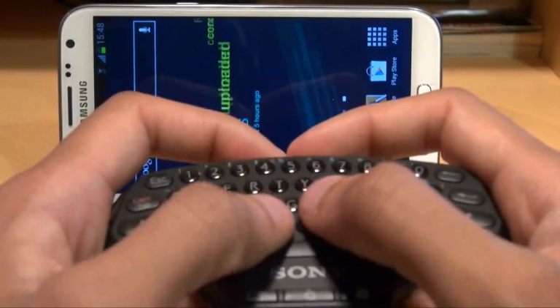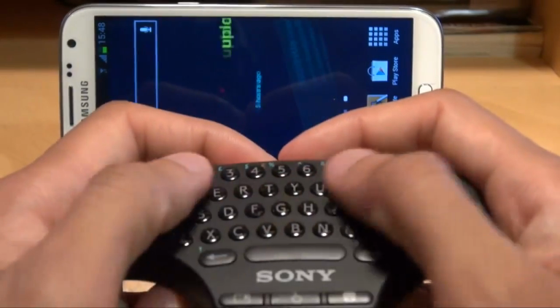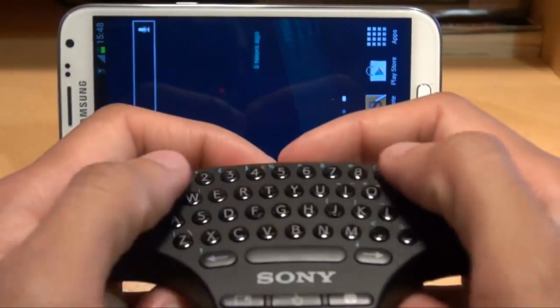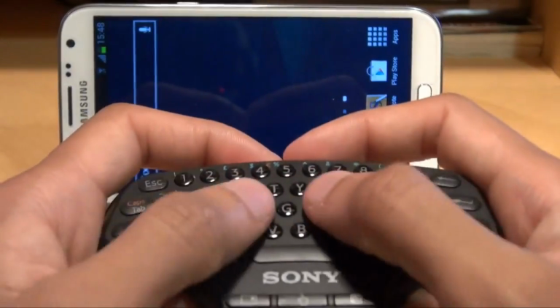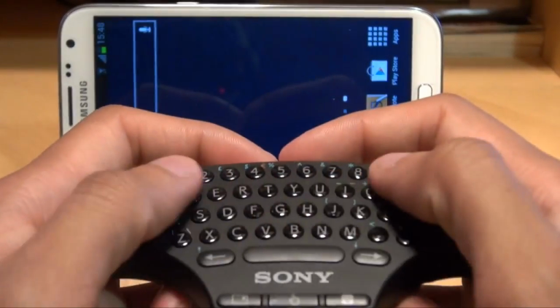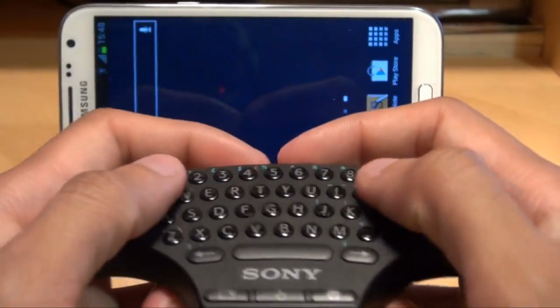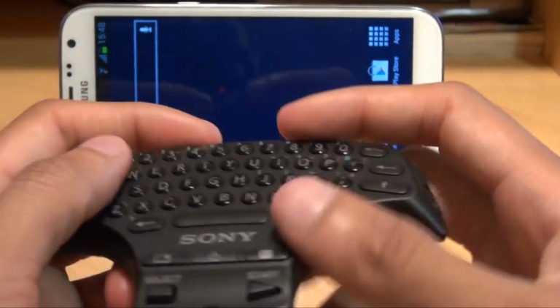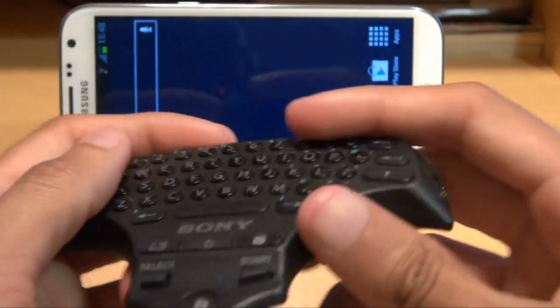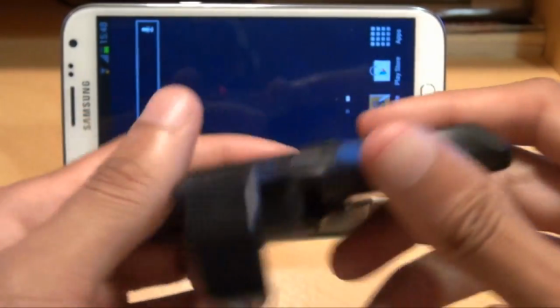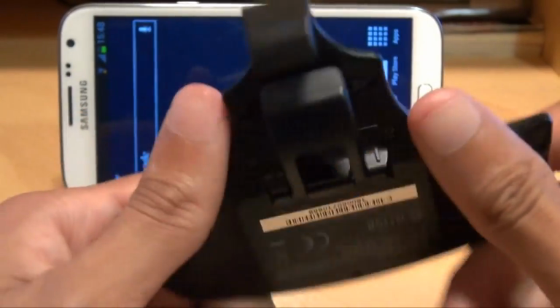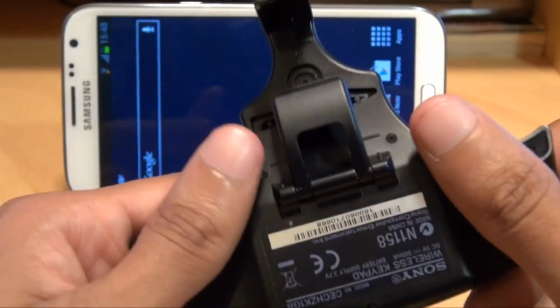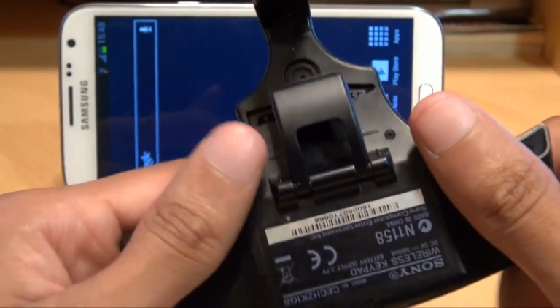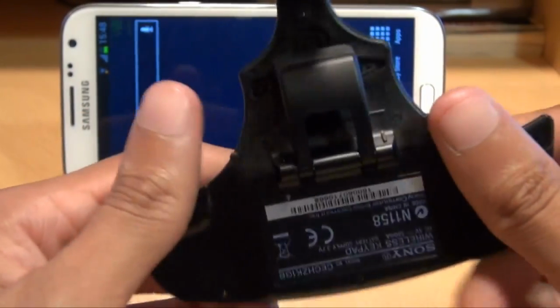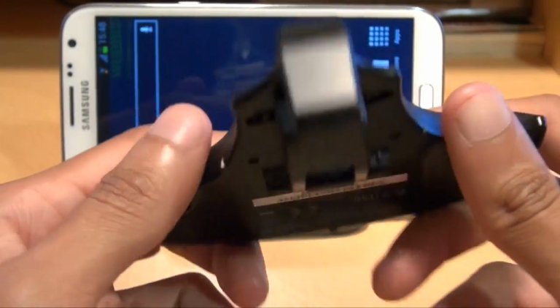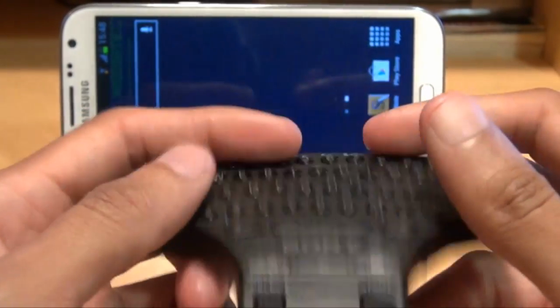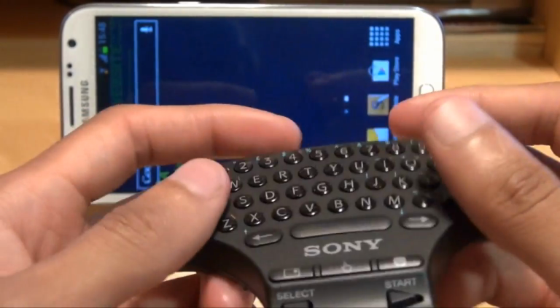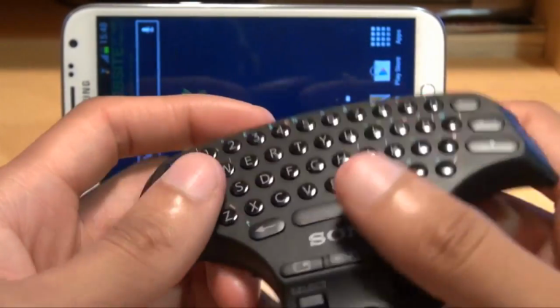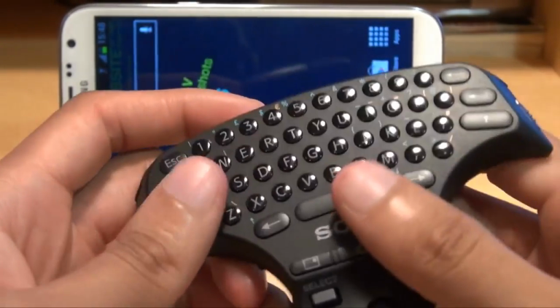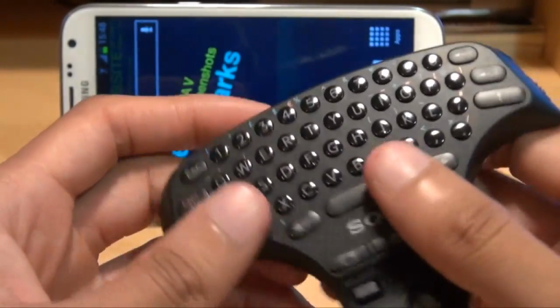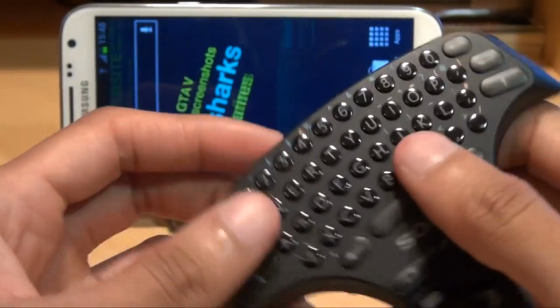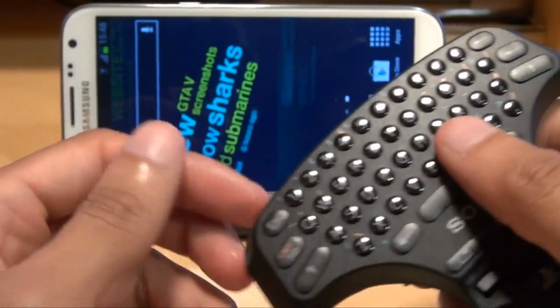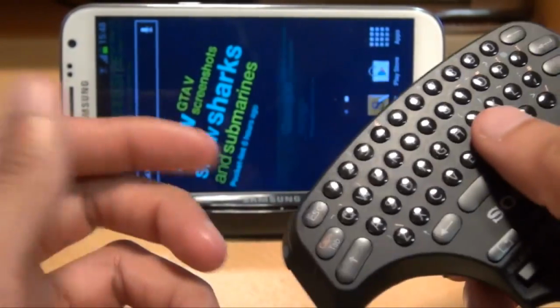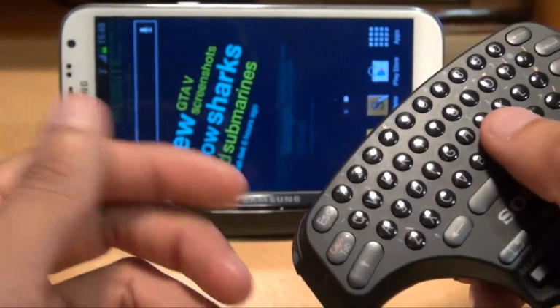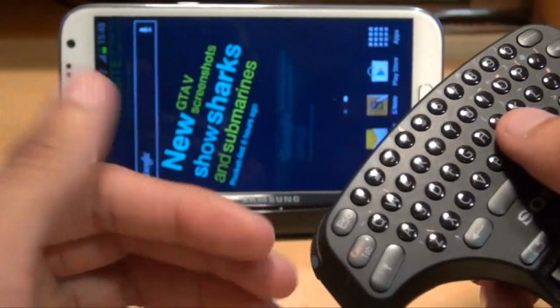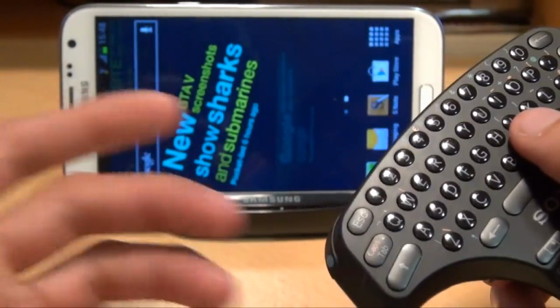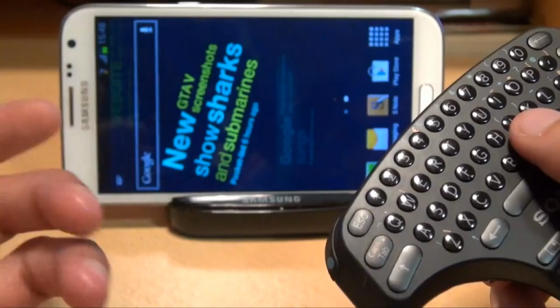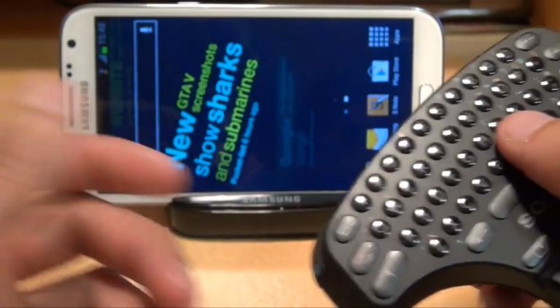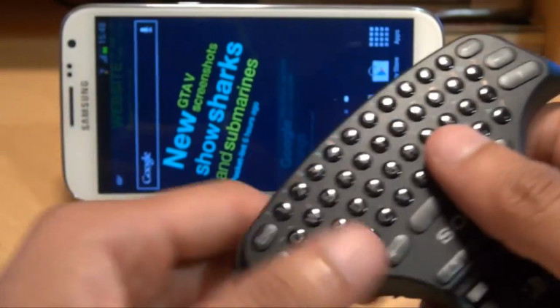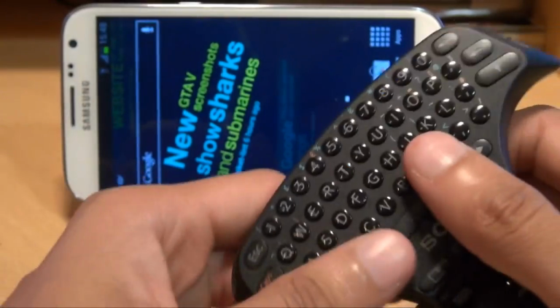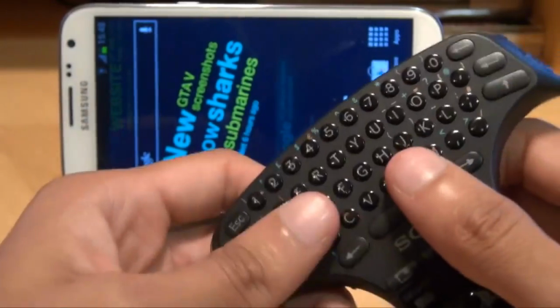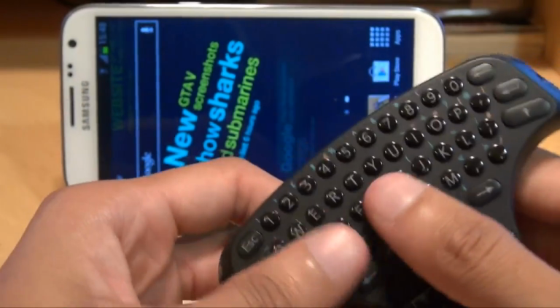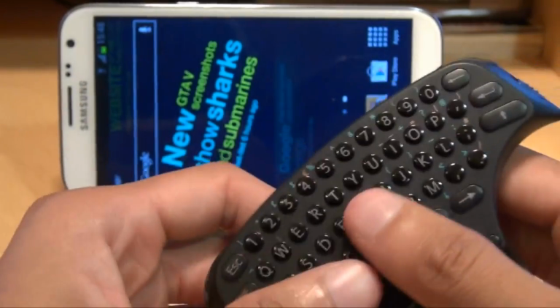It fits in your palm quite nicely and it beats having some of the bigger keypads with you when you're out and about.